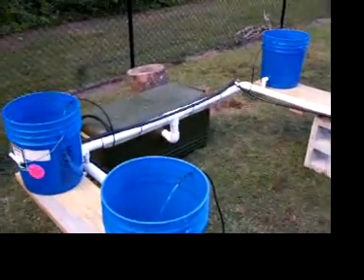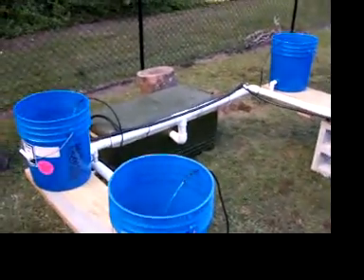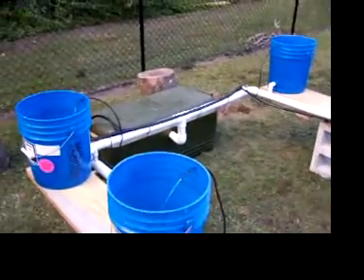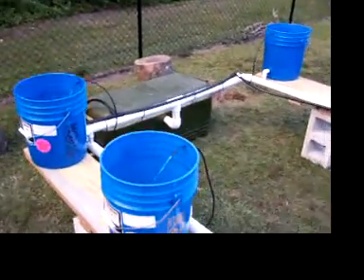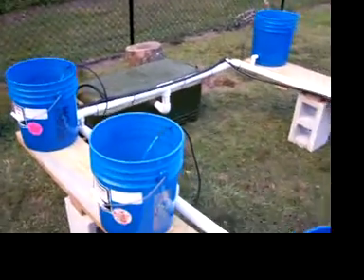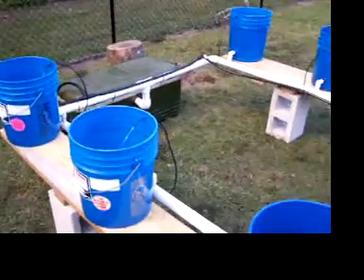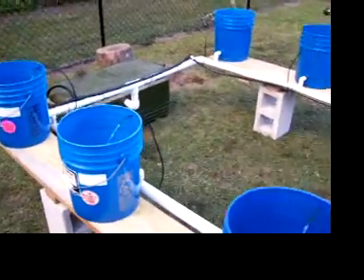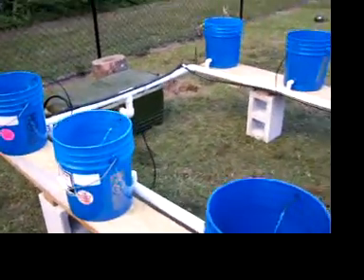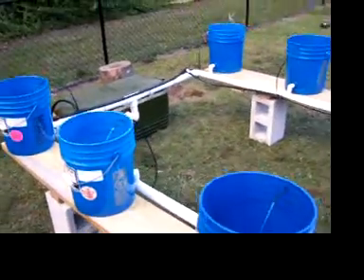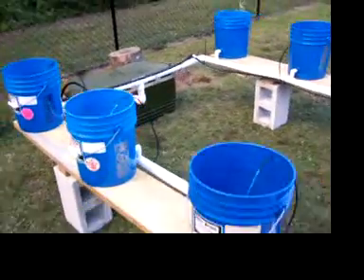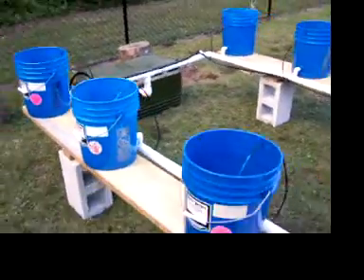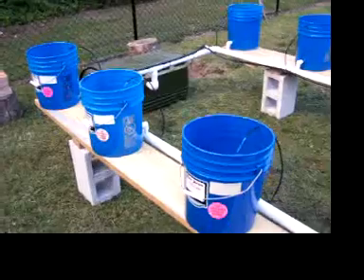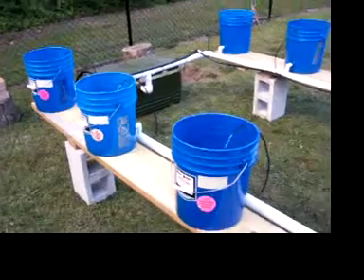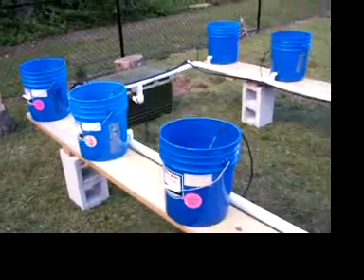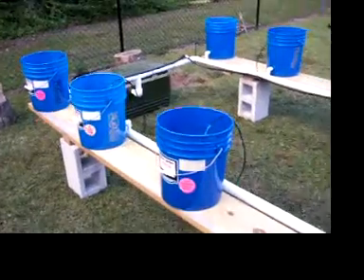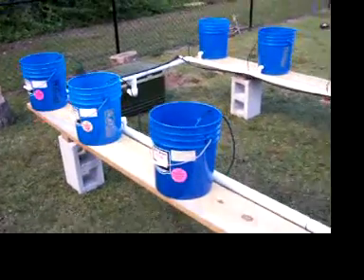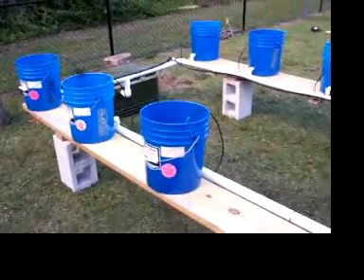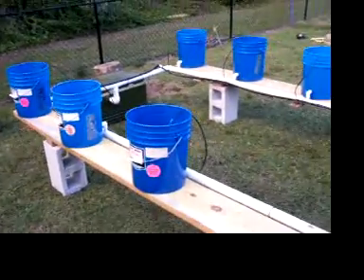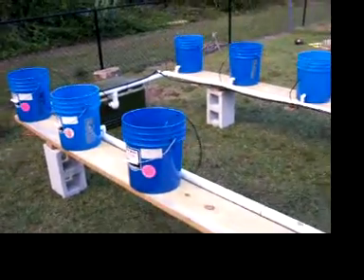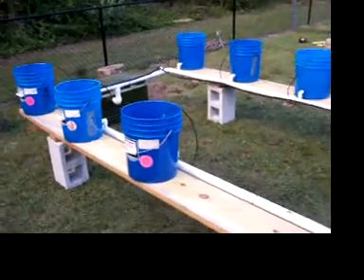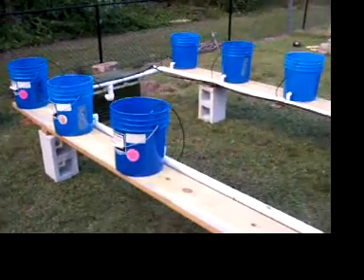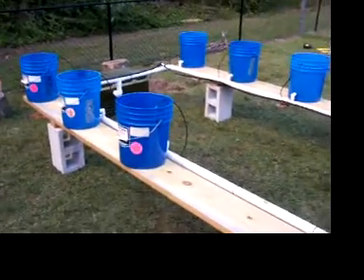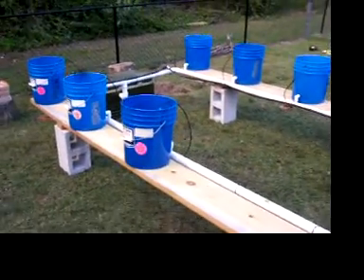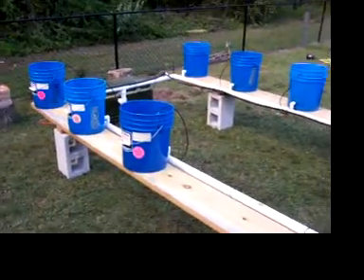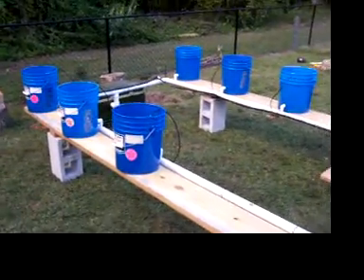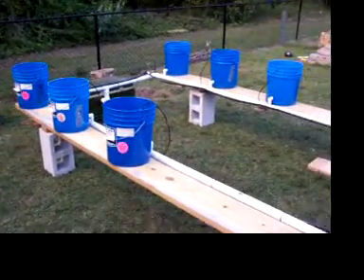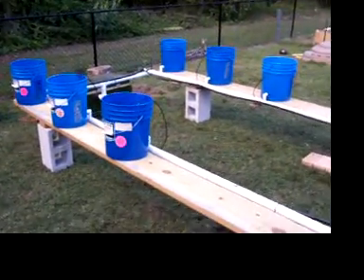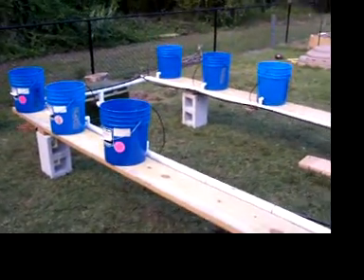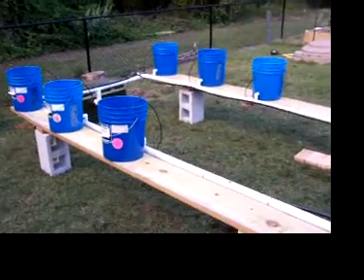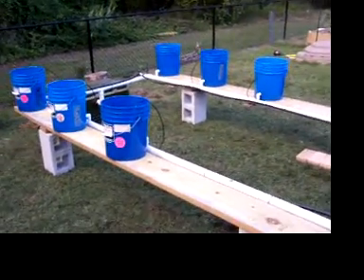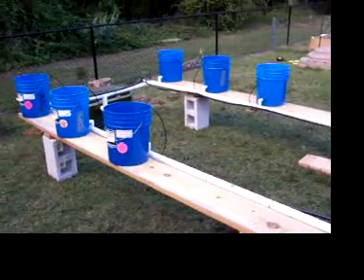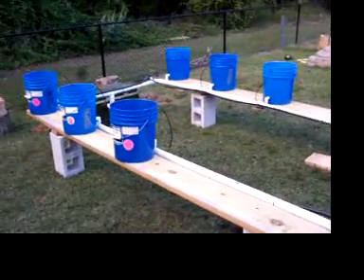There we have it — the Dutch Bucket hydroponic system.